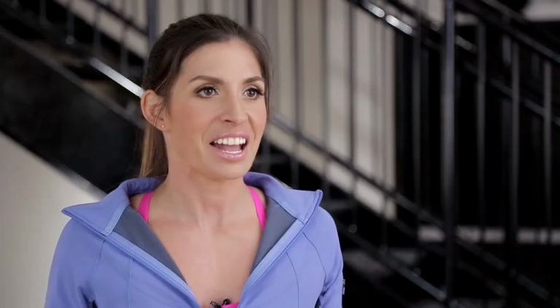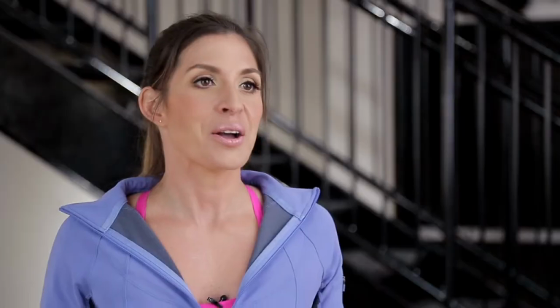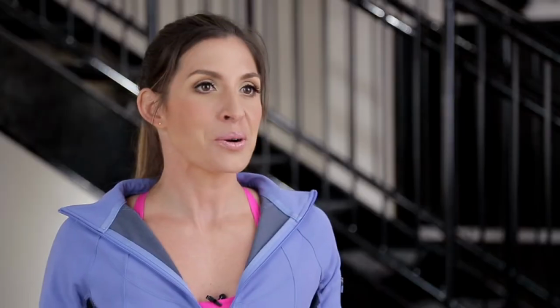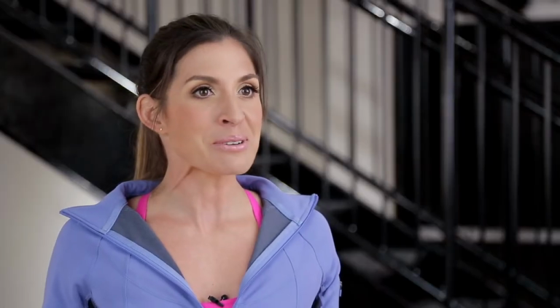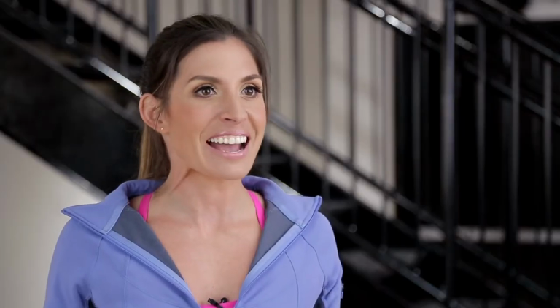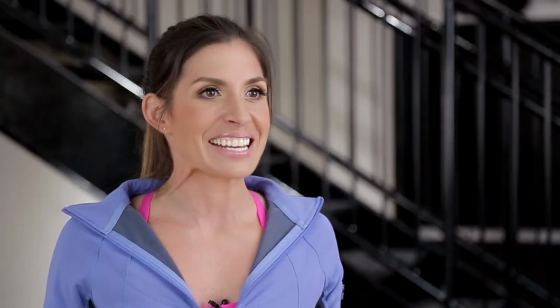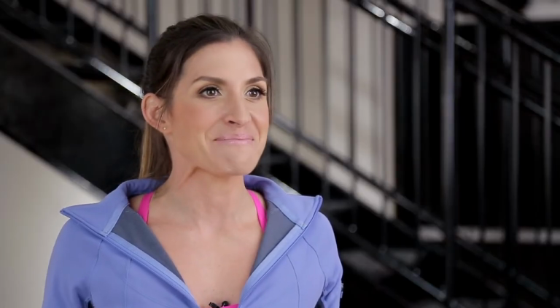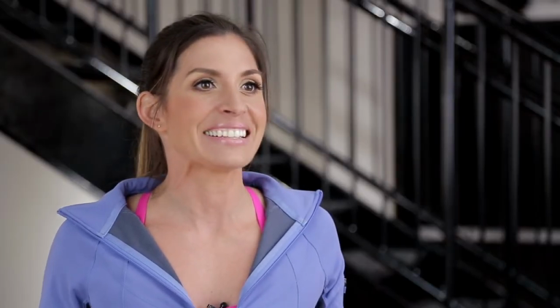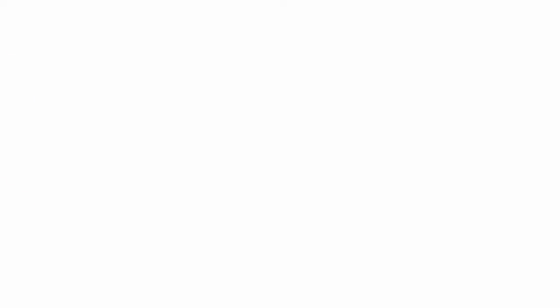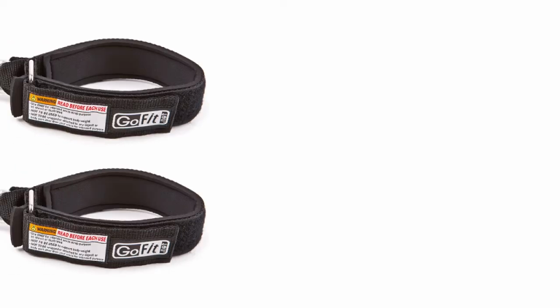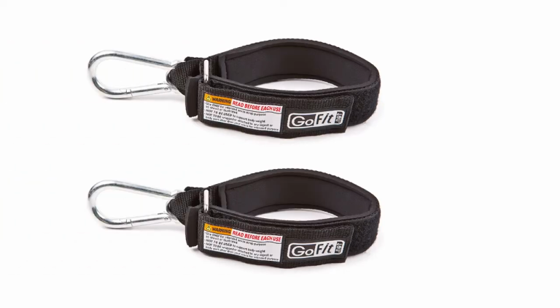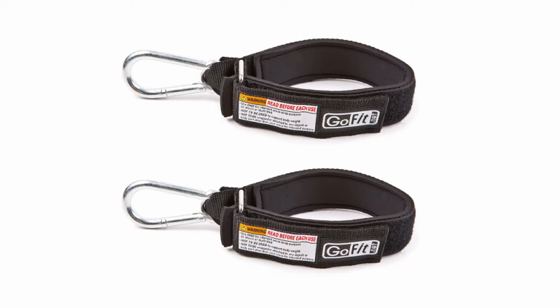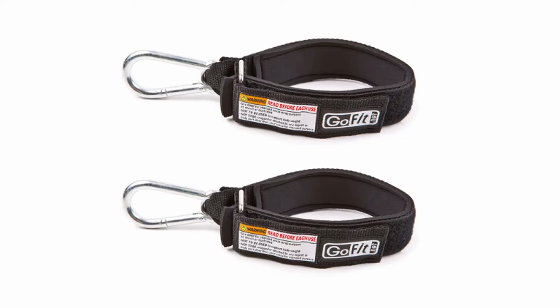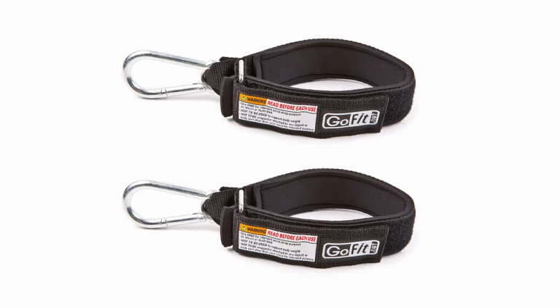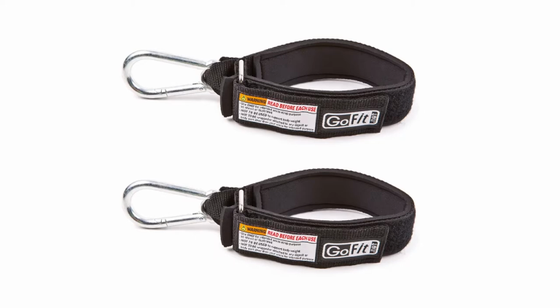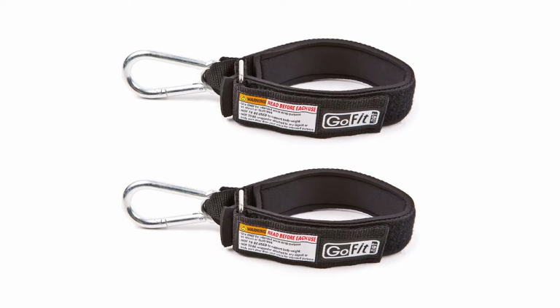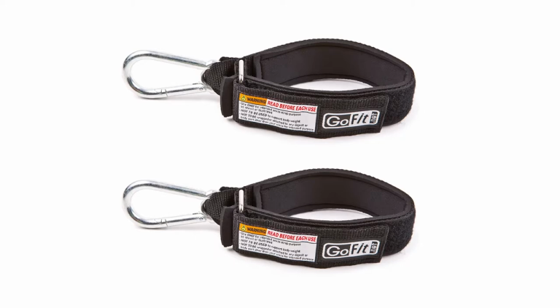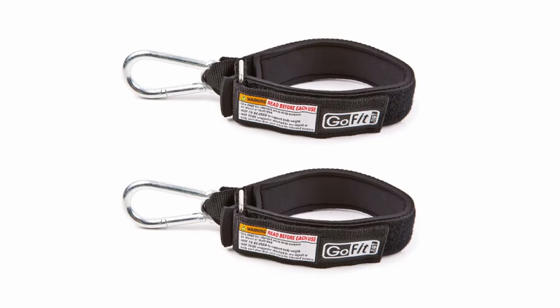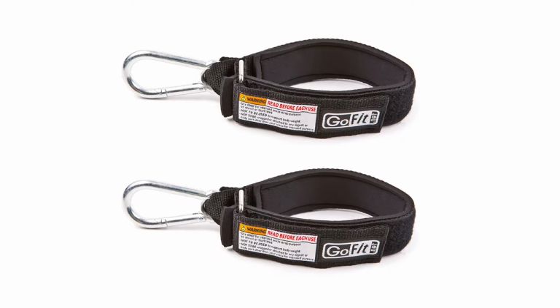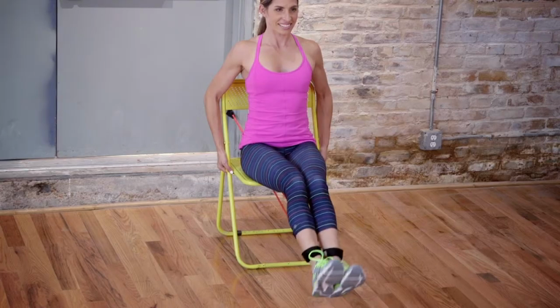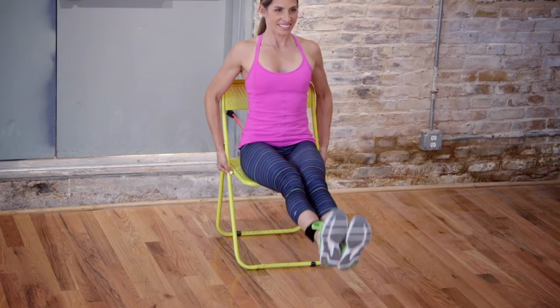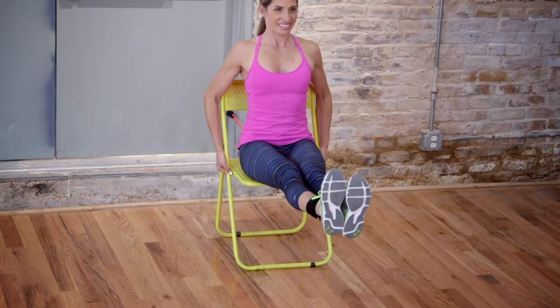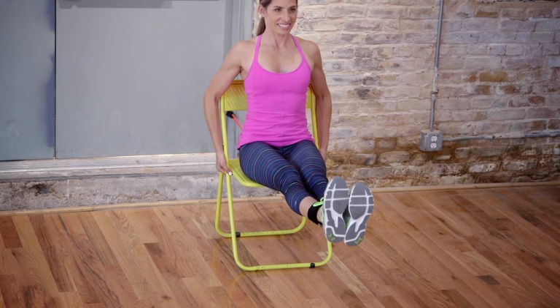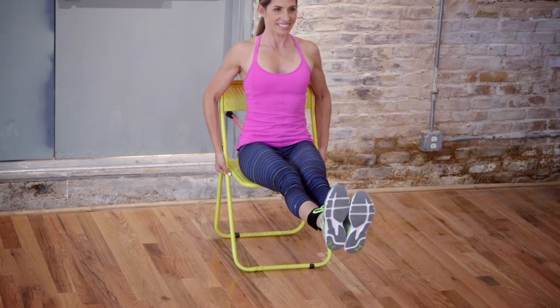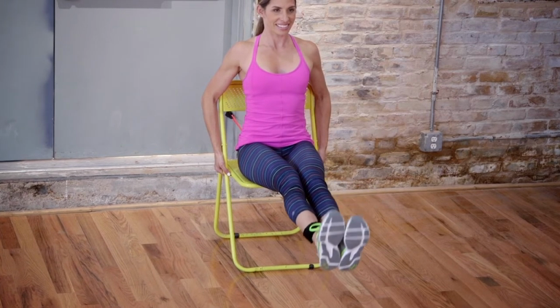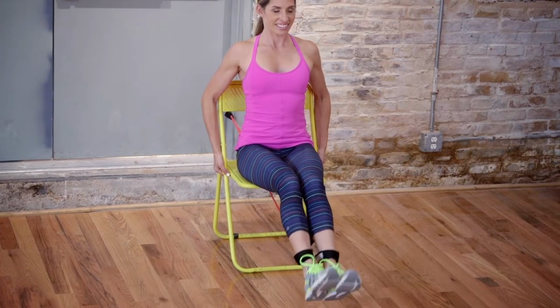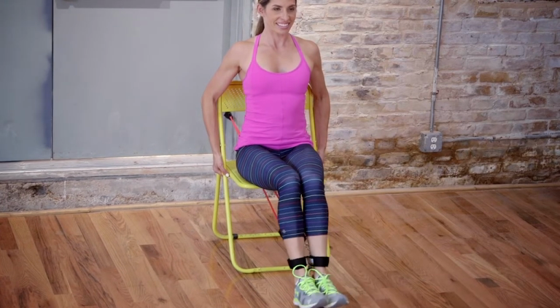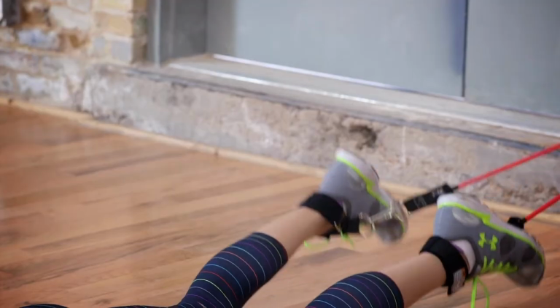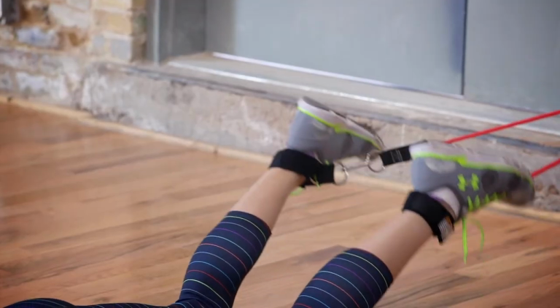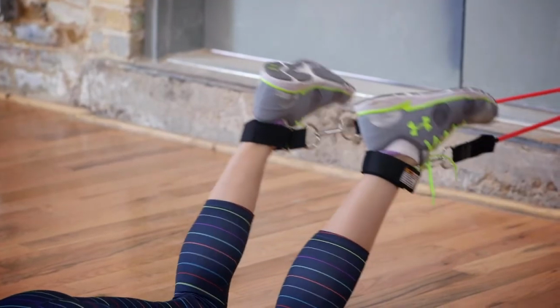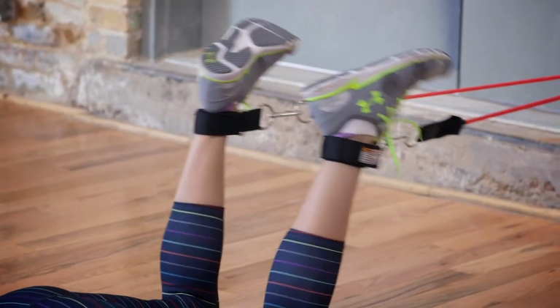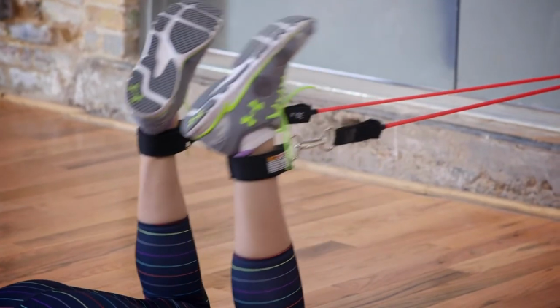Quick workout tip: get two ankle straps so that you can do both leg extensions and leg curls.